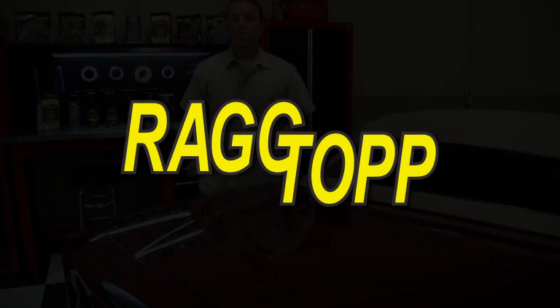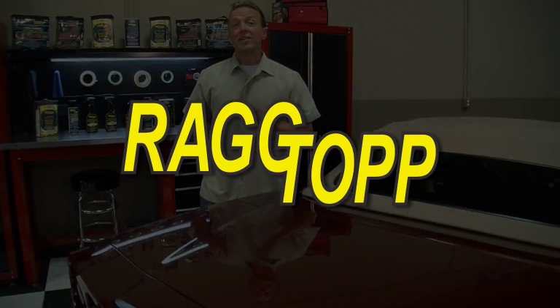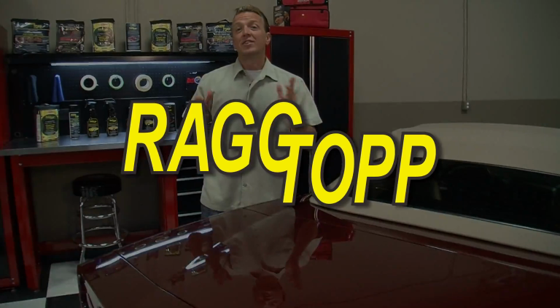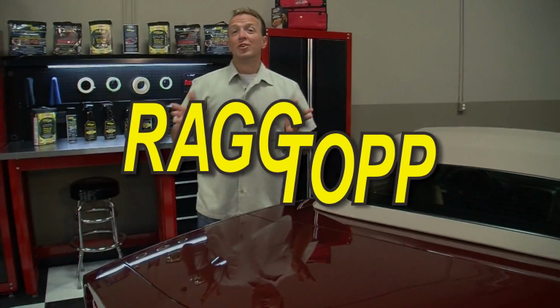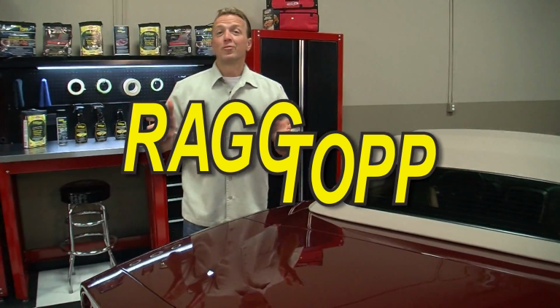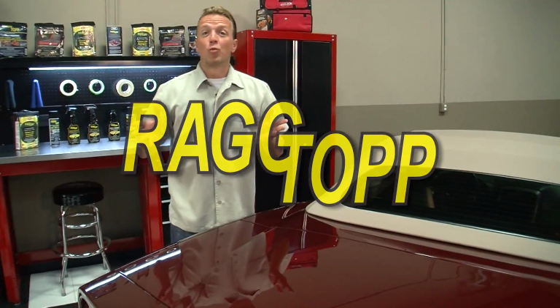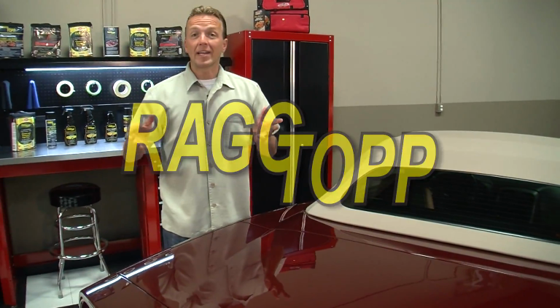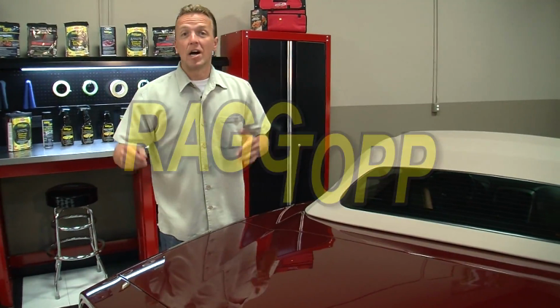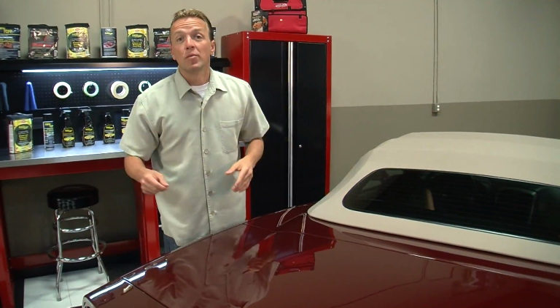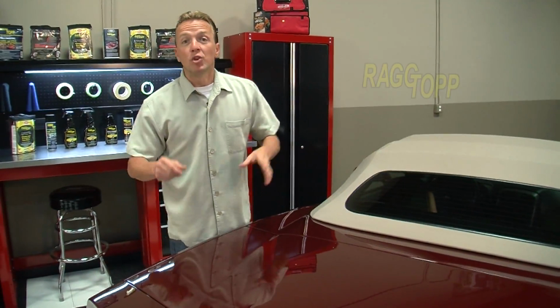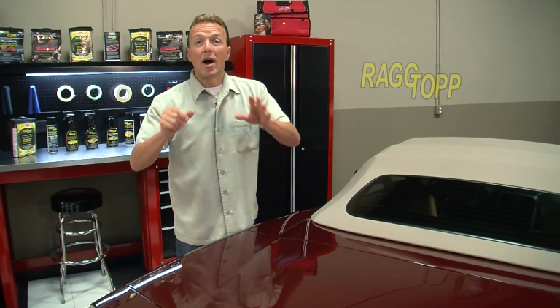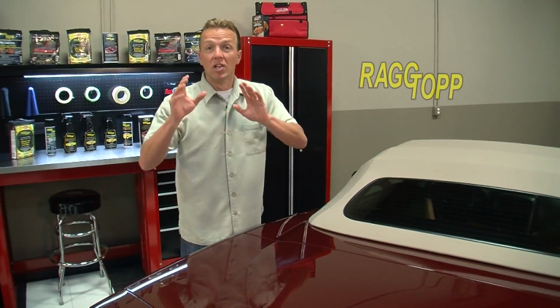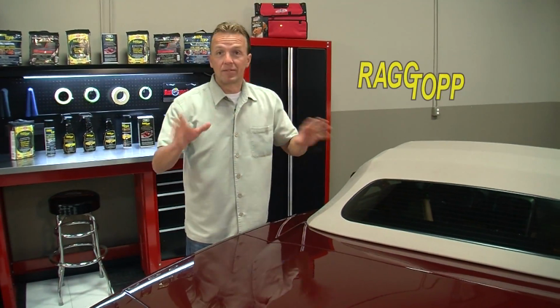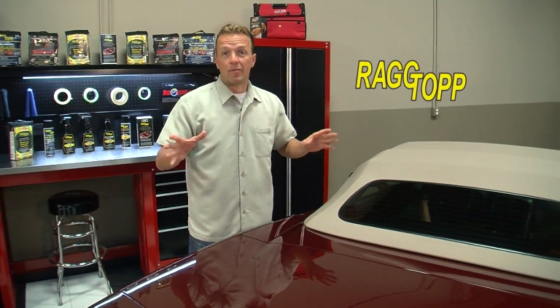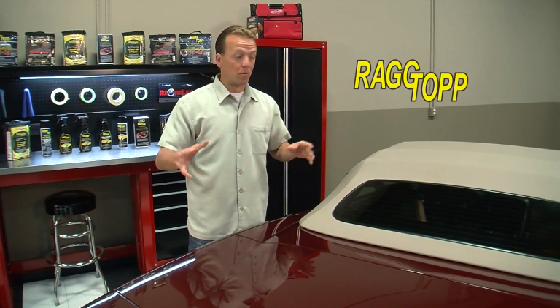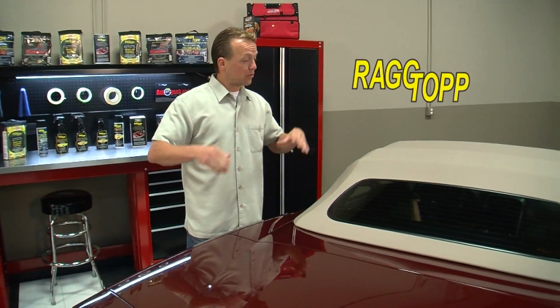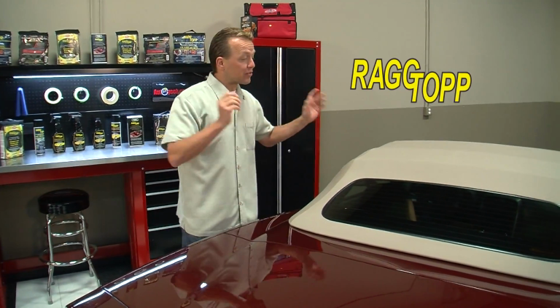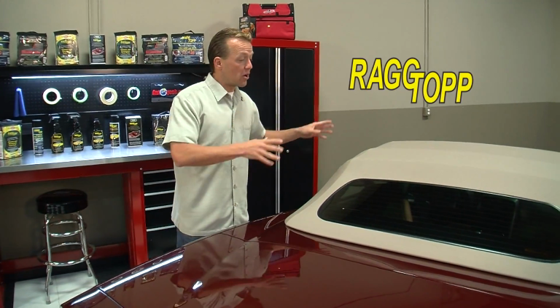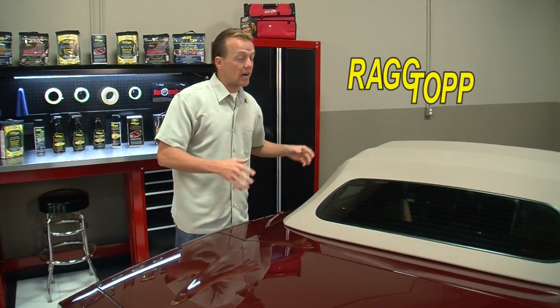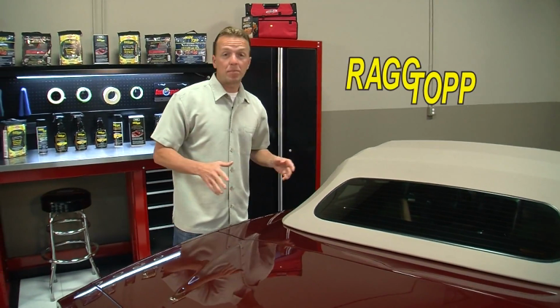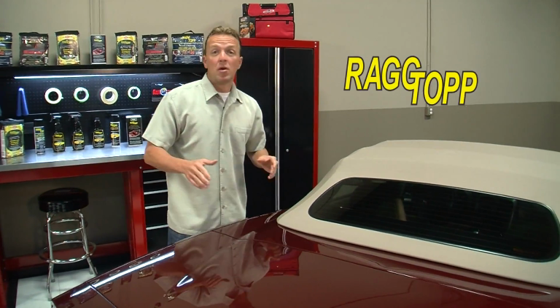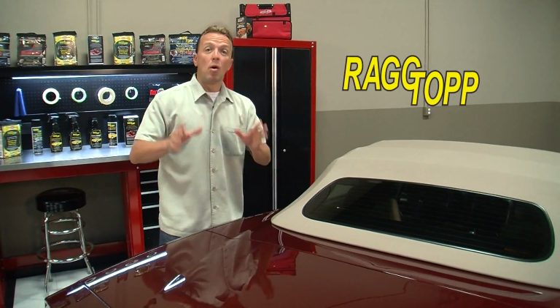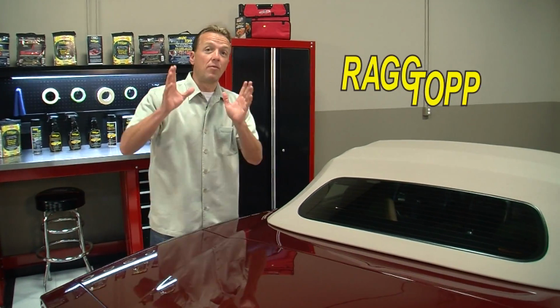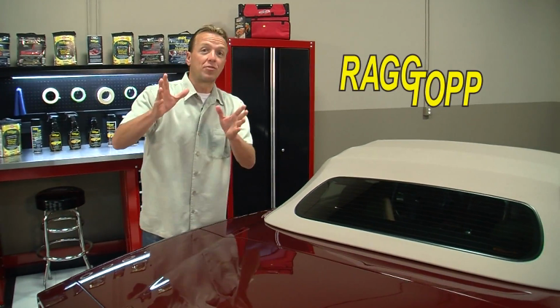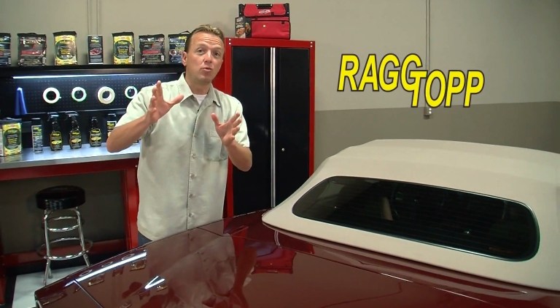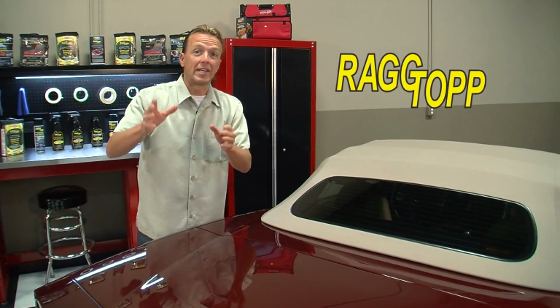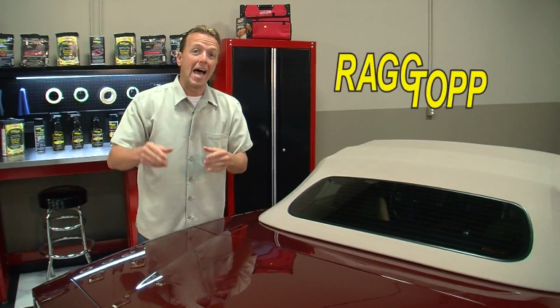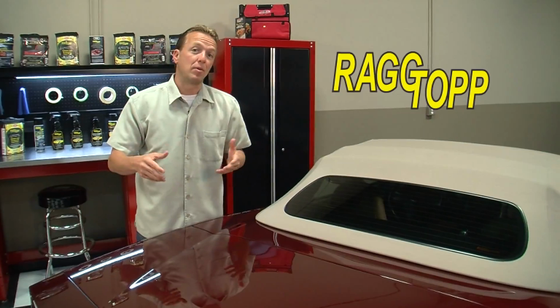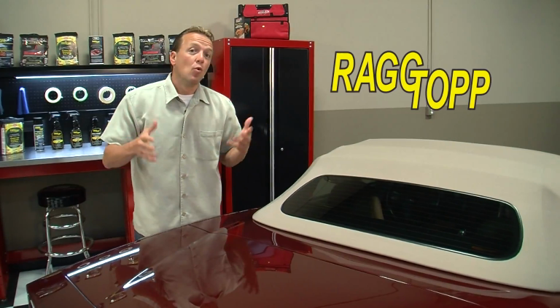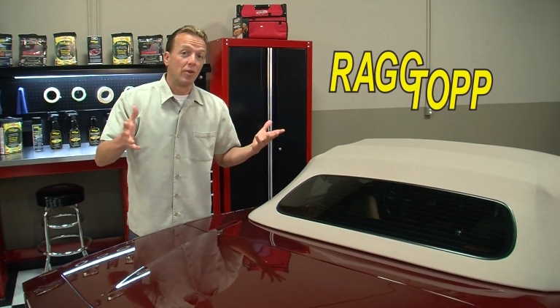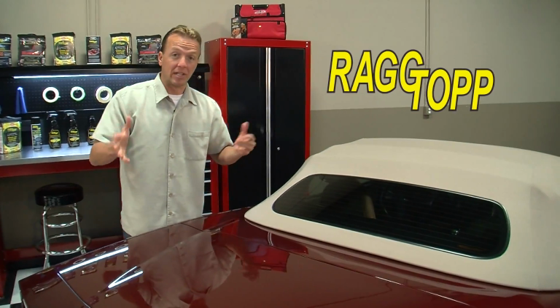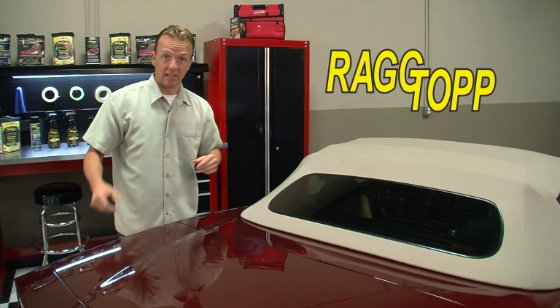Matt Steele here for Rag Top. I love convertibles and soft tops, but we've all seen what can happen when they're neglected.